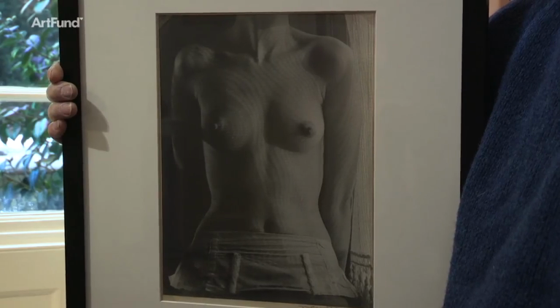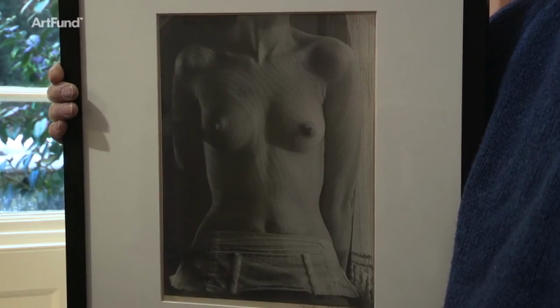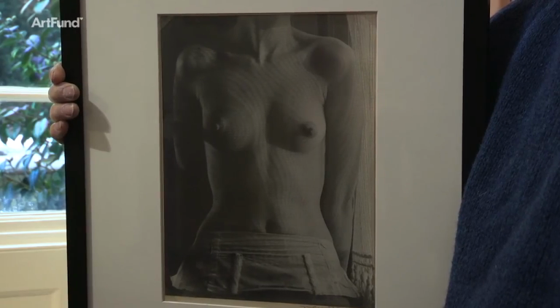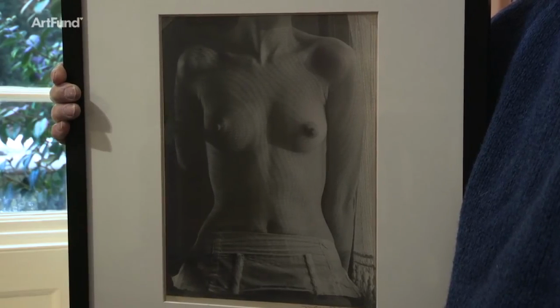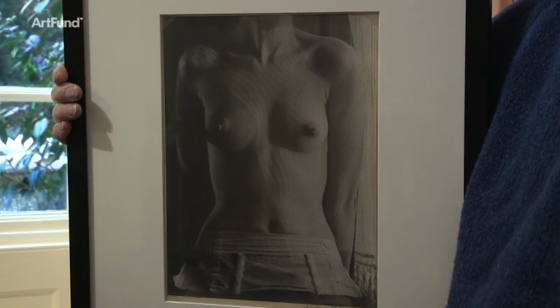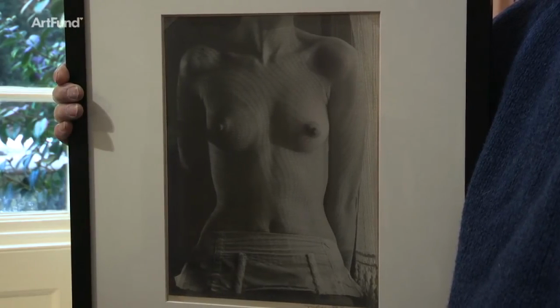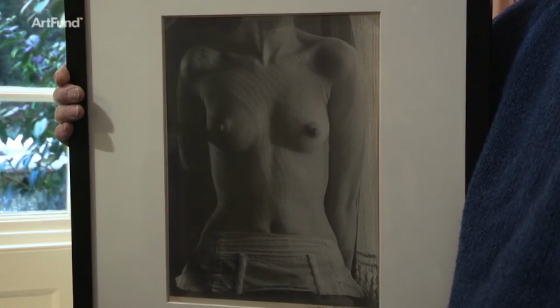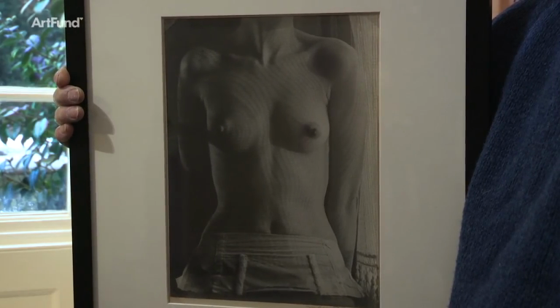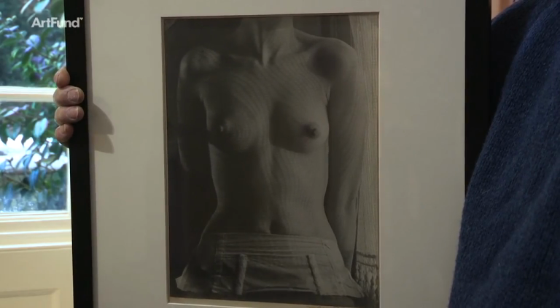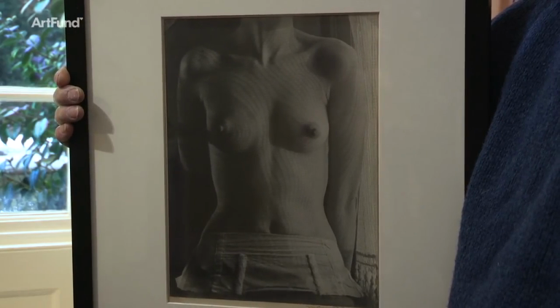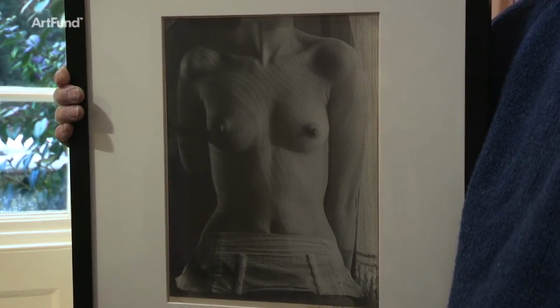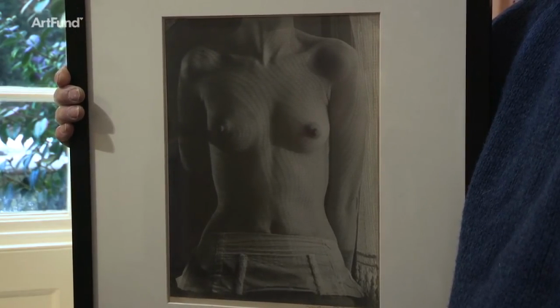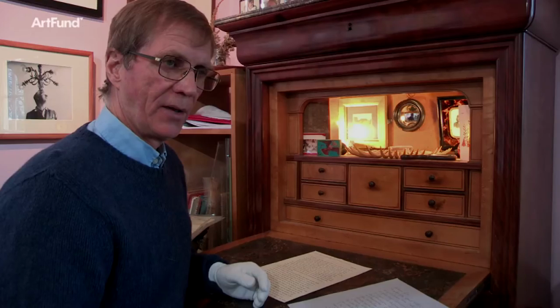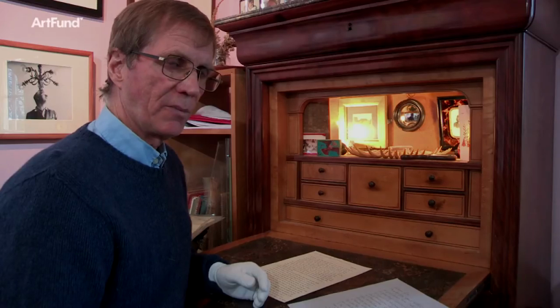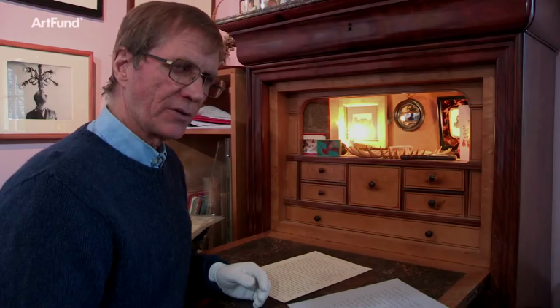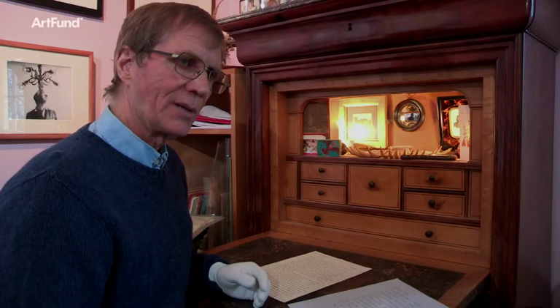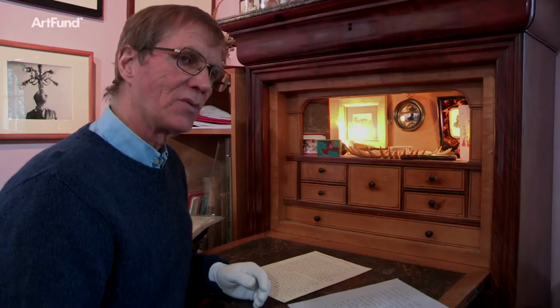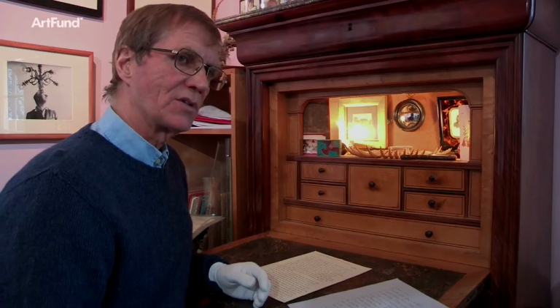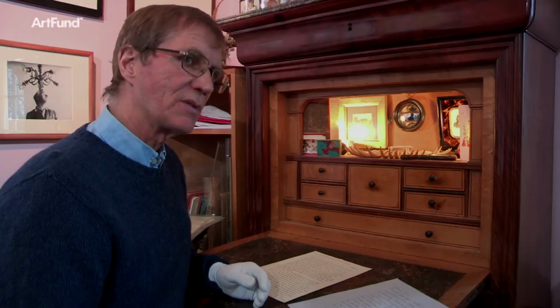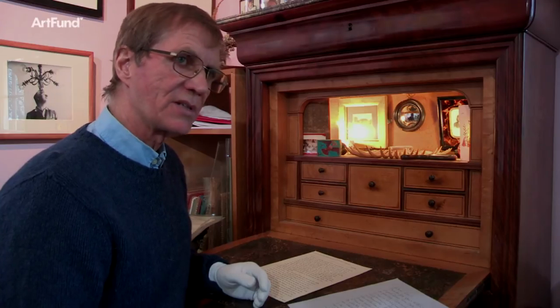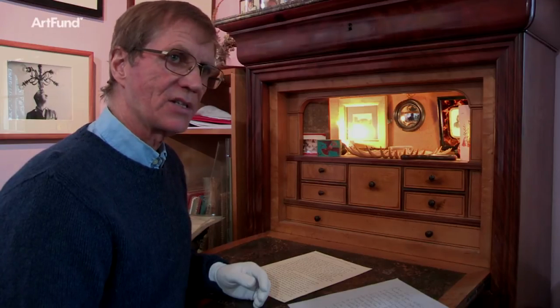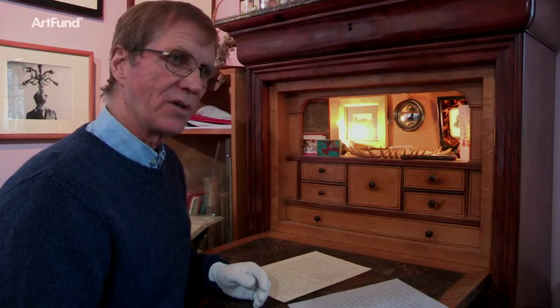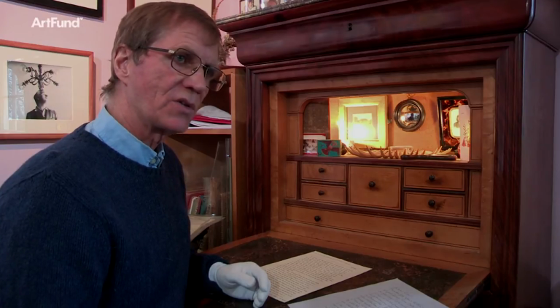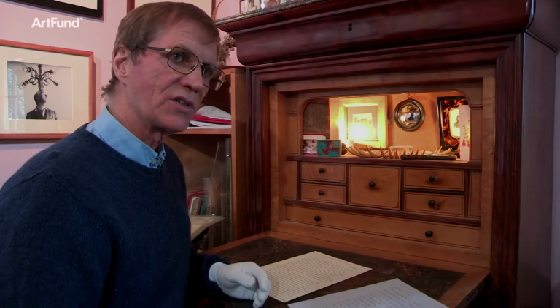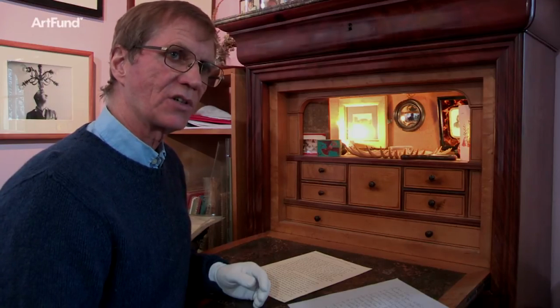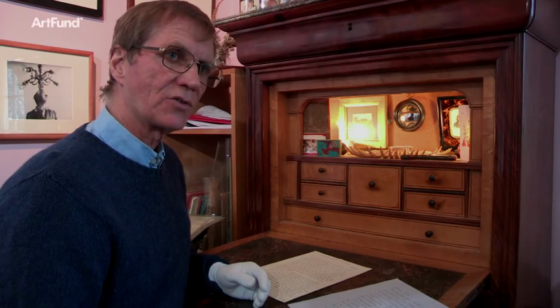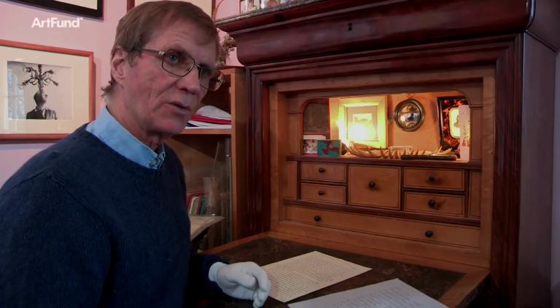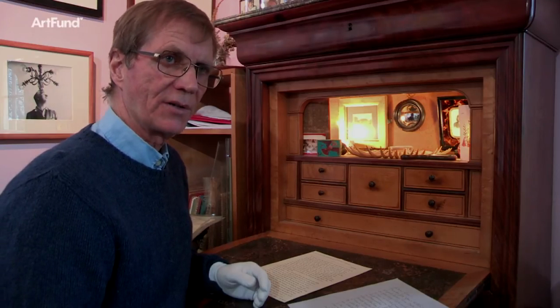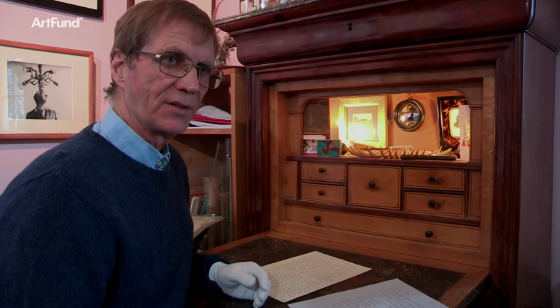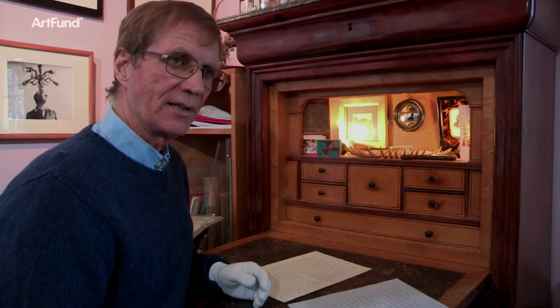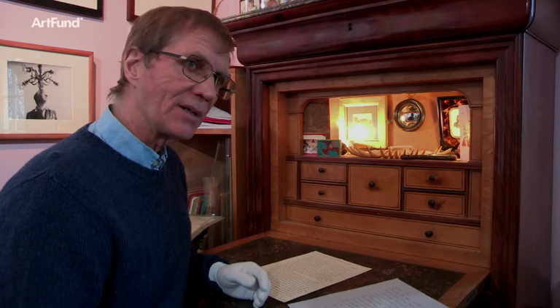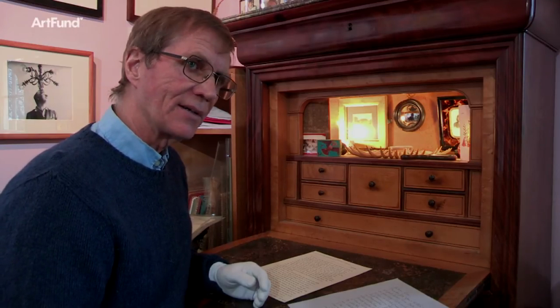Man Ray loved Lee Miller passionately, but the trouble was he was possessive — he wanted to control her and to limit her.